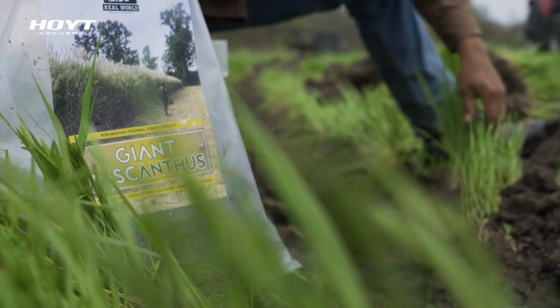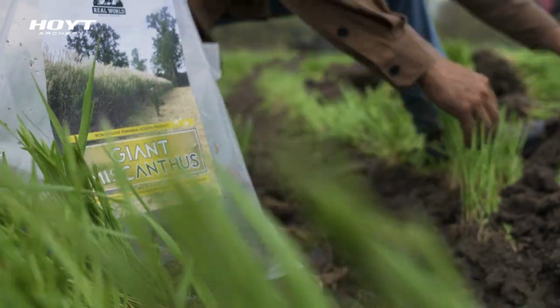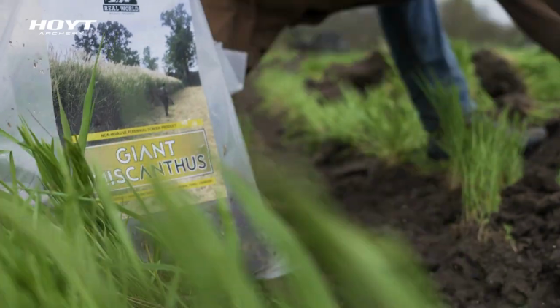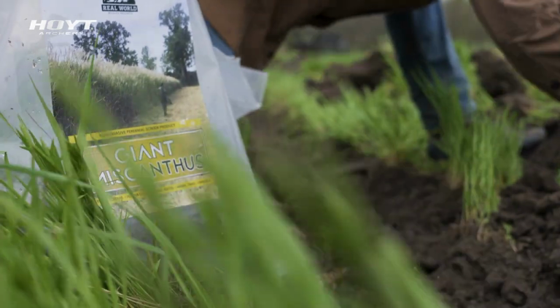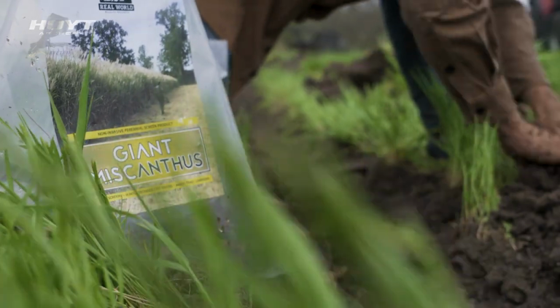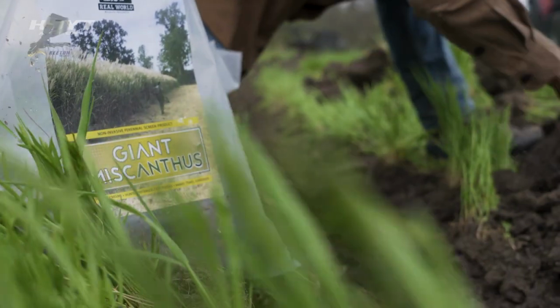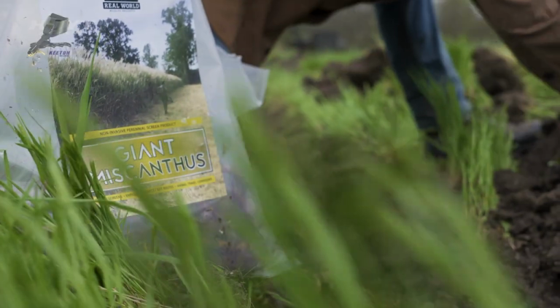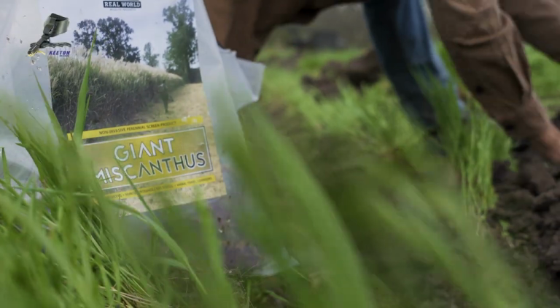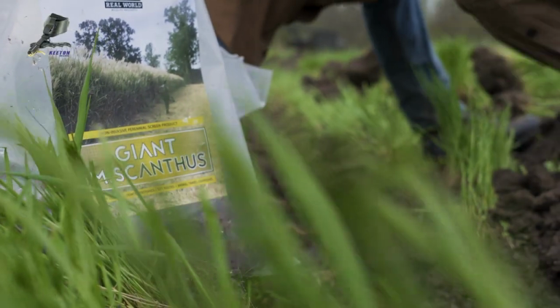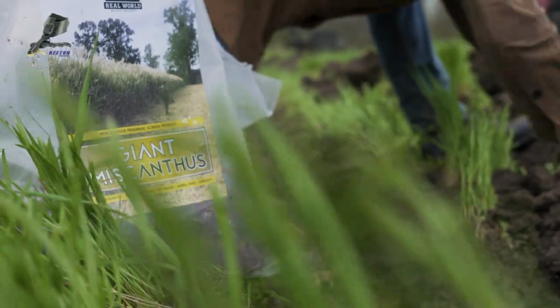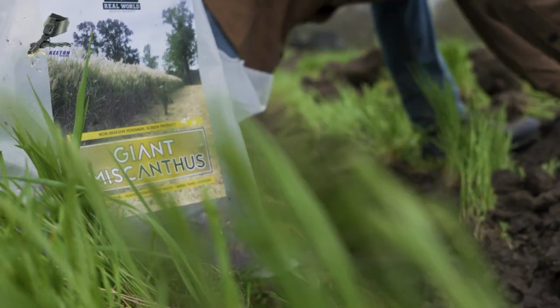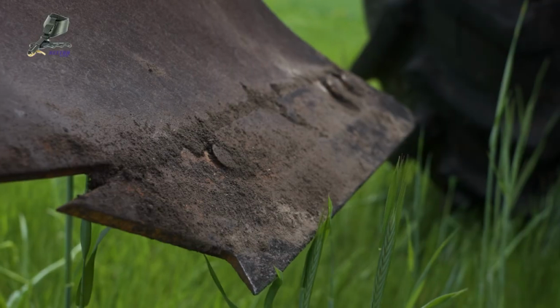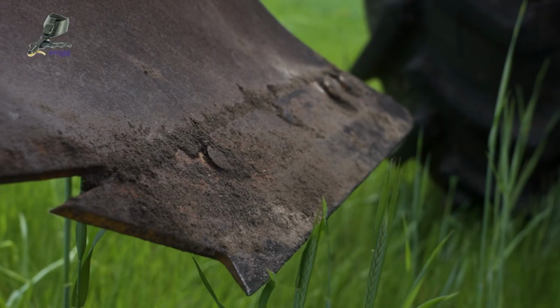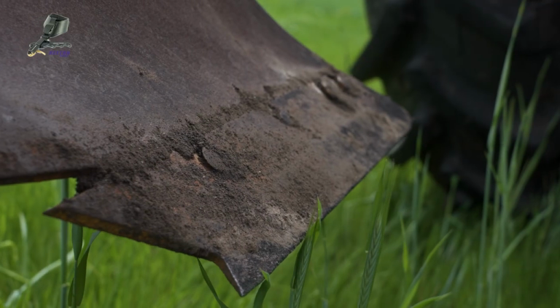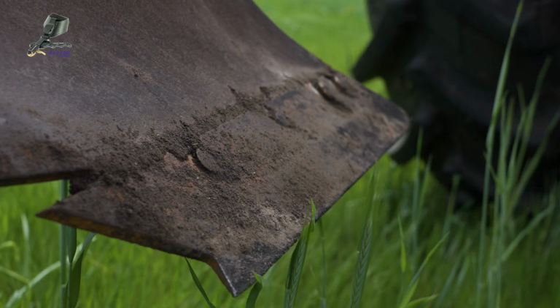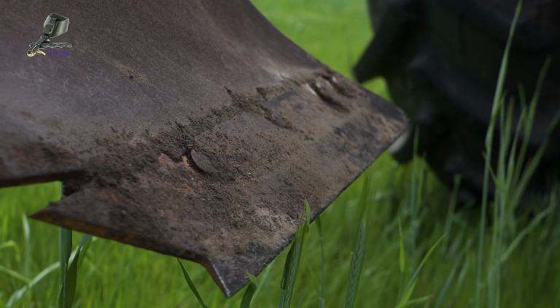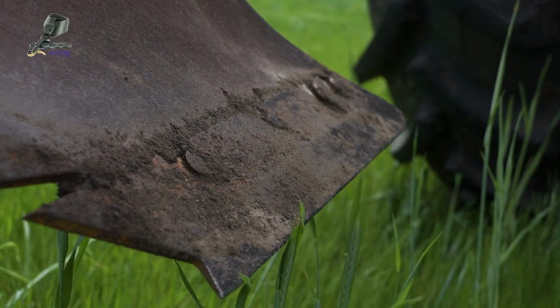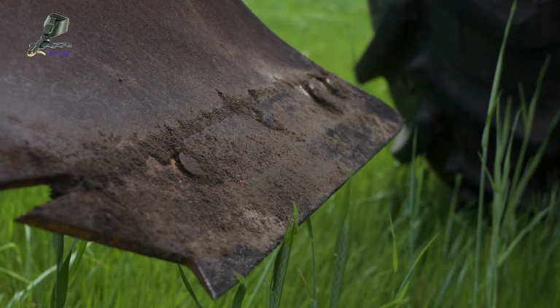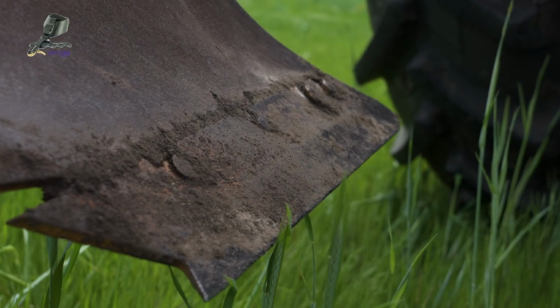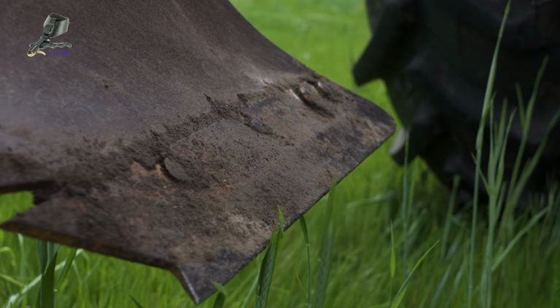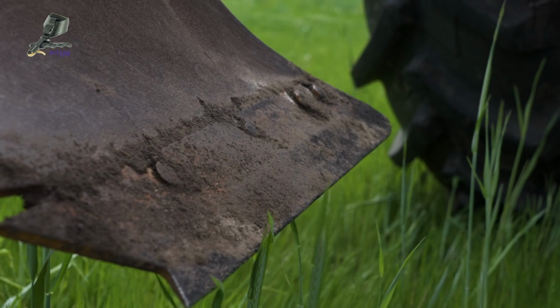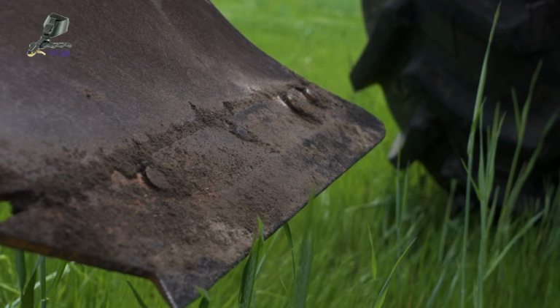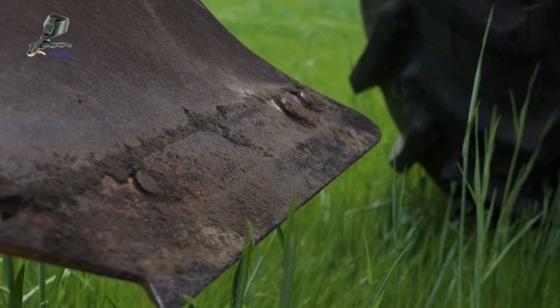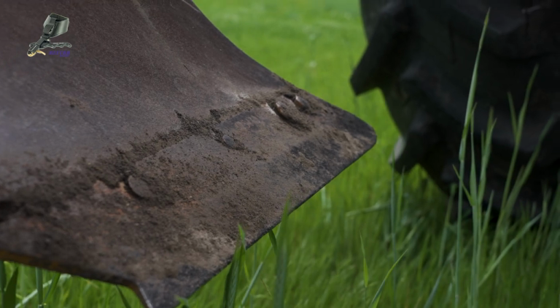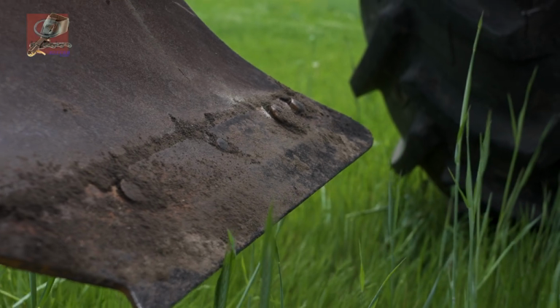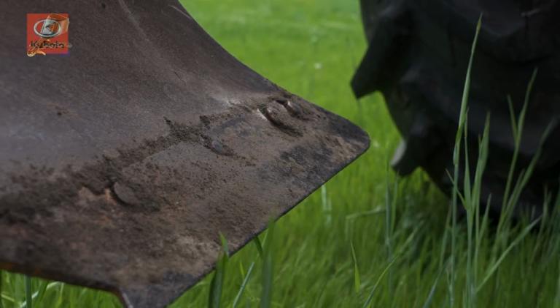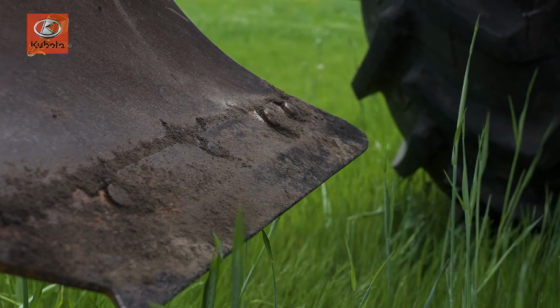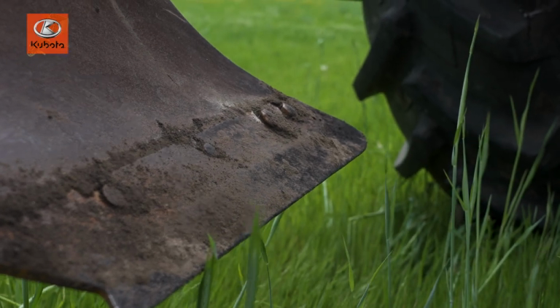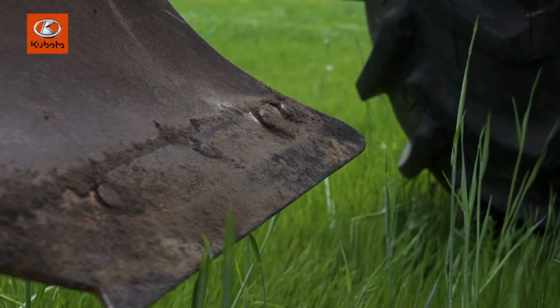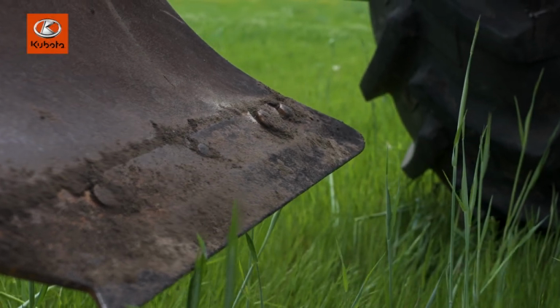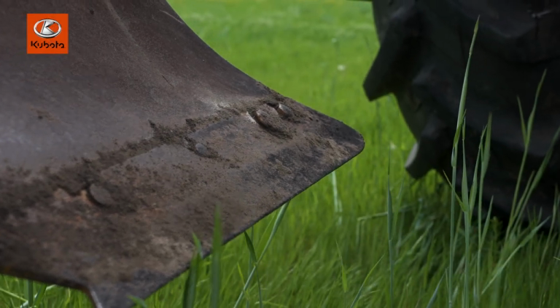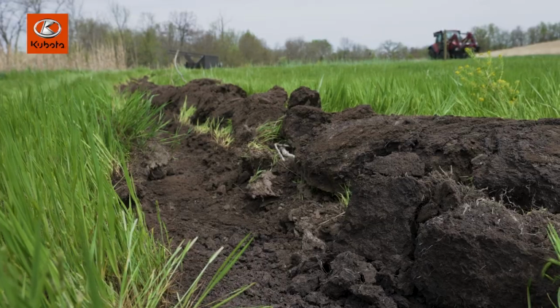That chisel plow saved so much time. This would have taken forever to dig this many holes. So I'm going to start putting these in the ground.